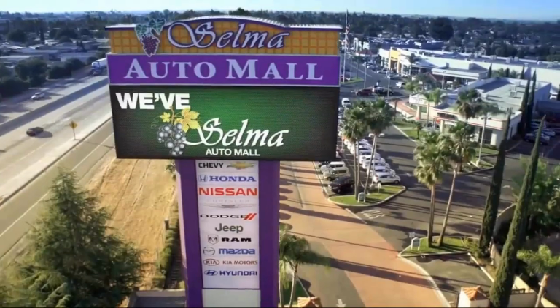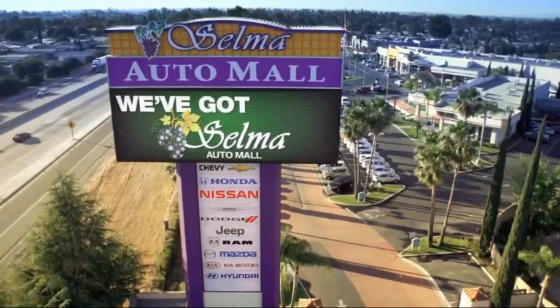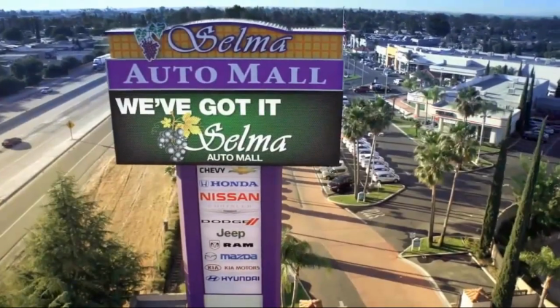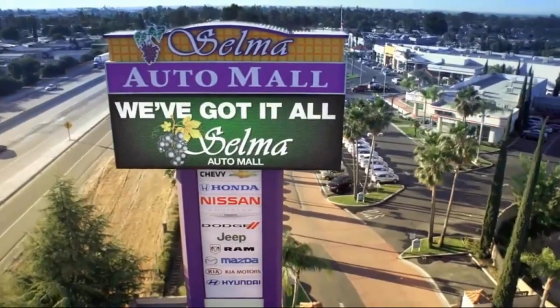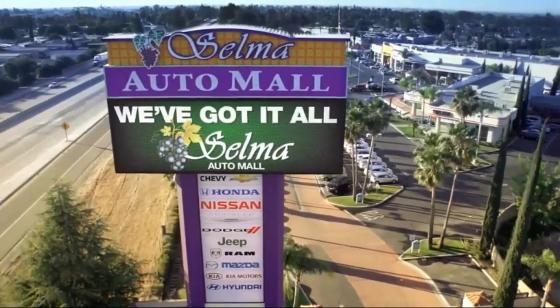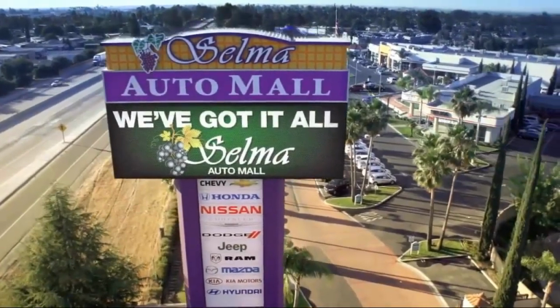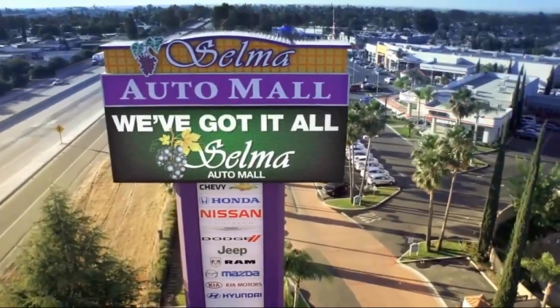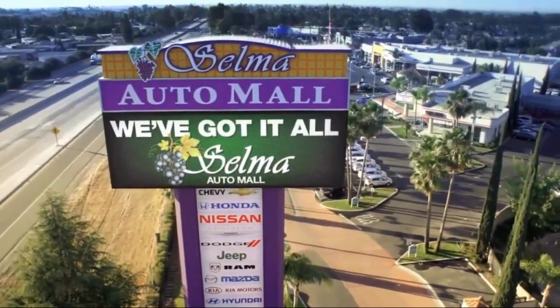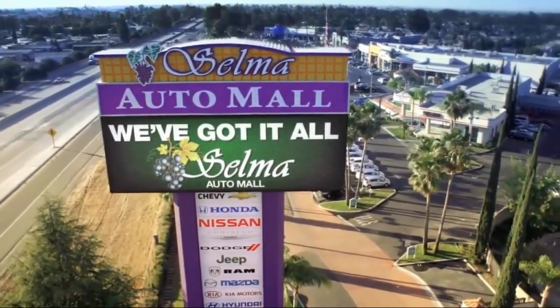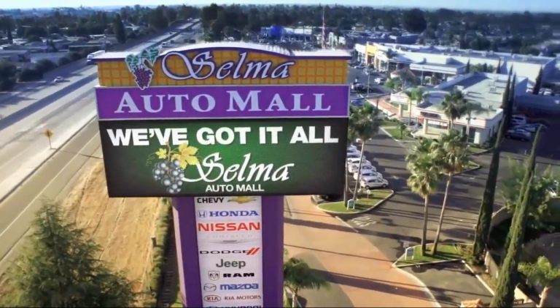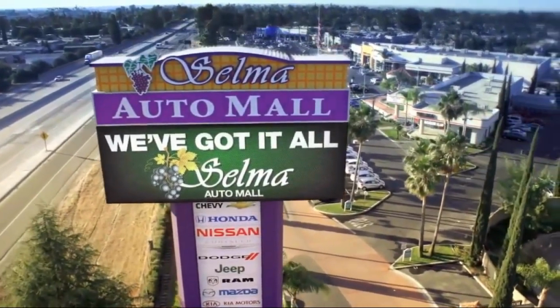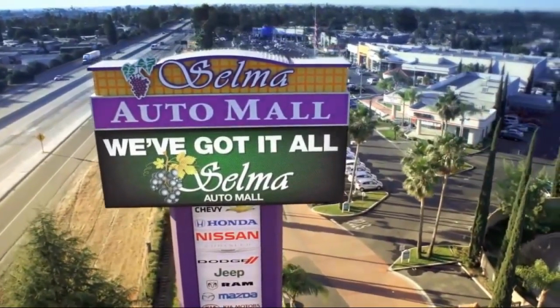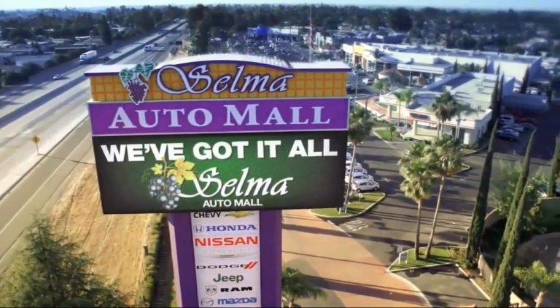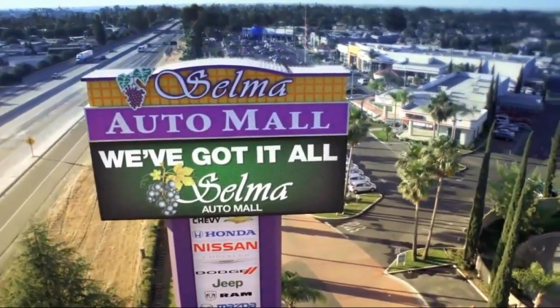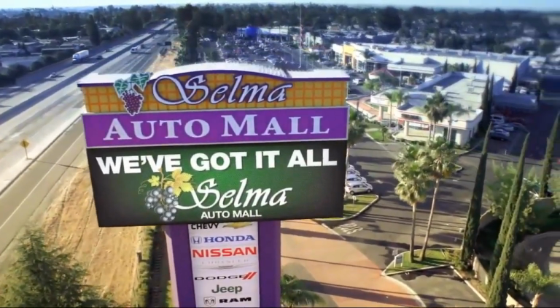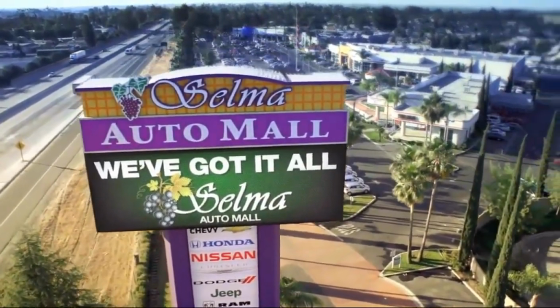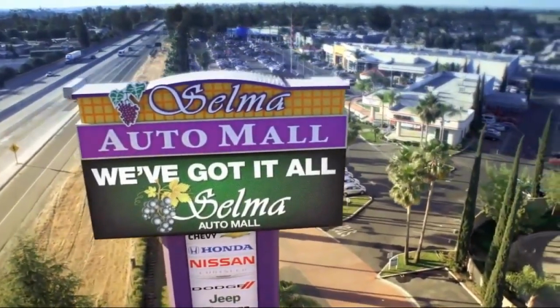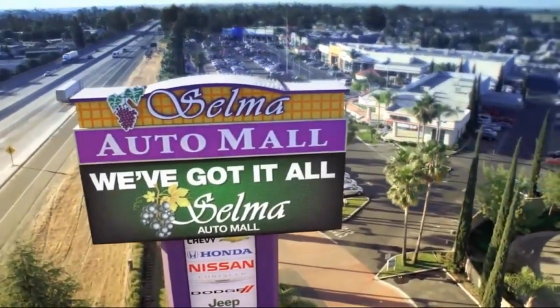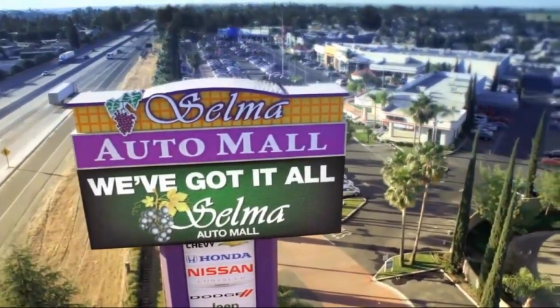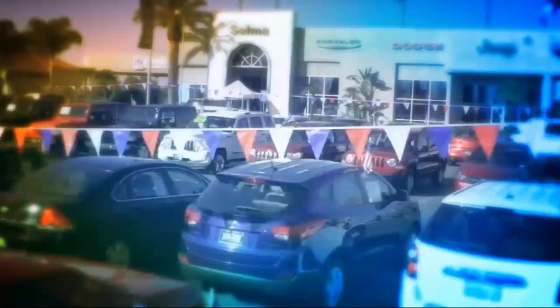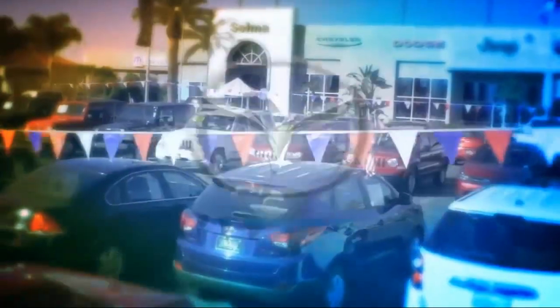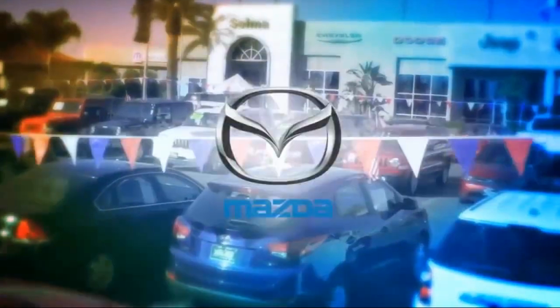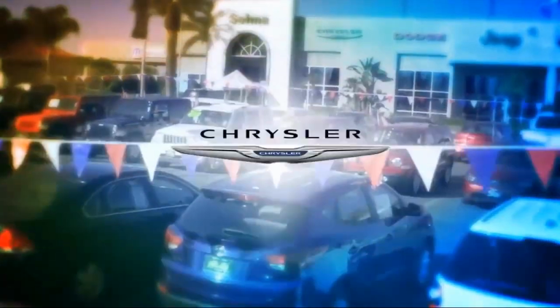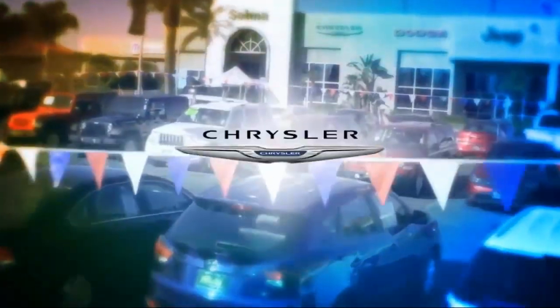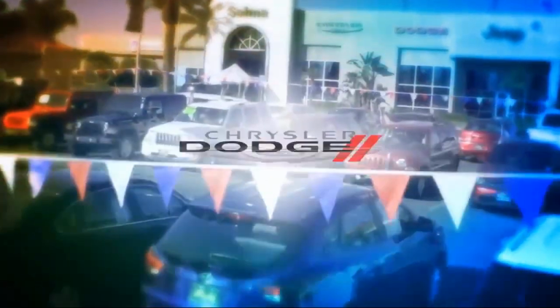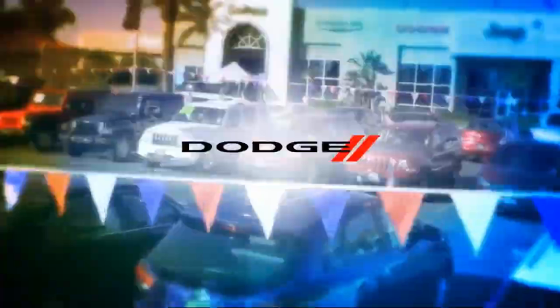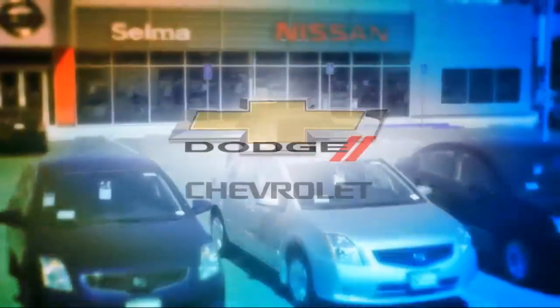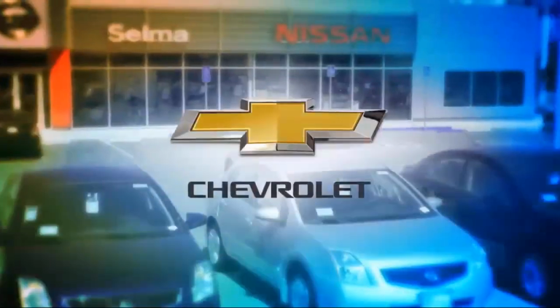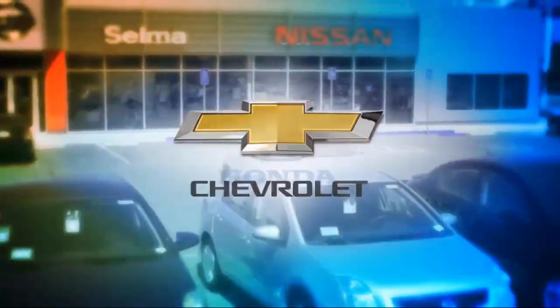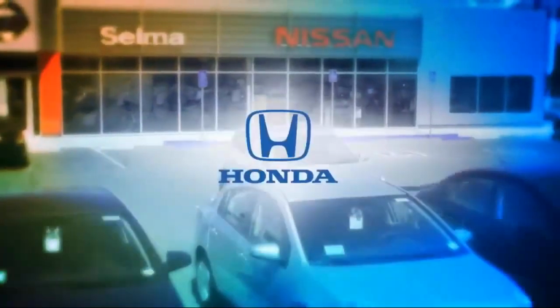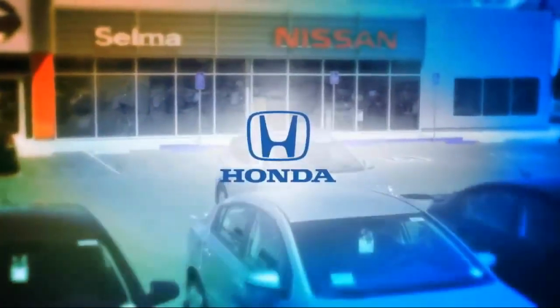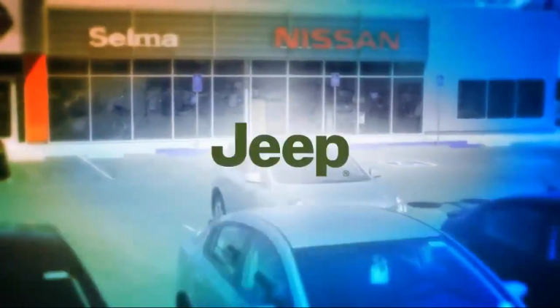Welcome to the Selma Auto Mall, where we have over 11 brands of new and used vehicles to choose from.